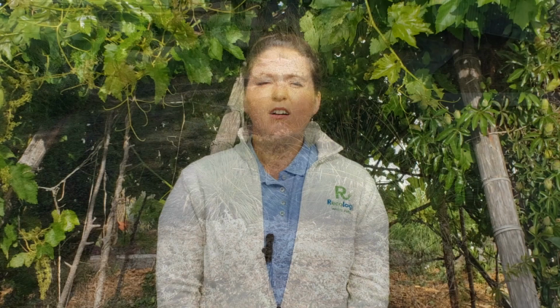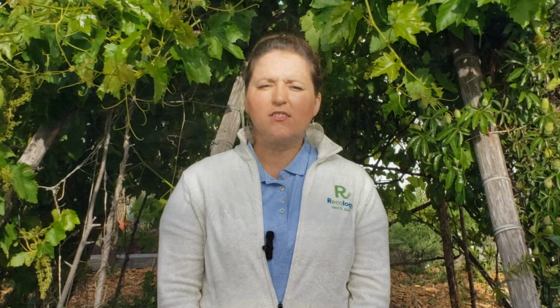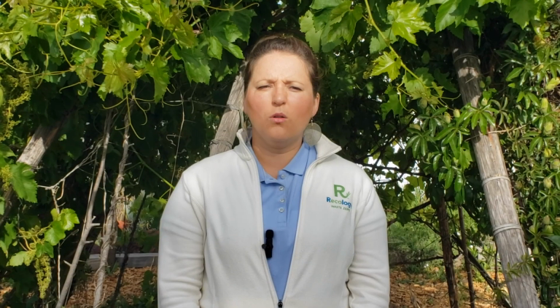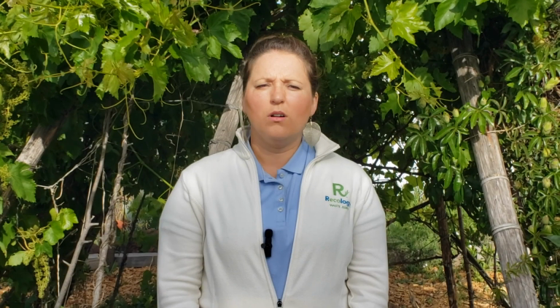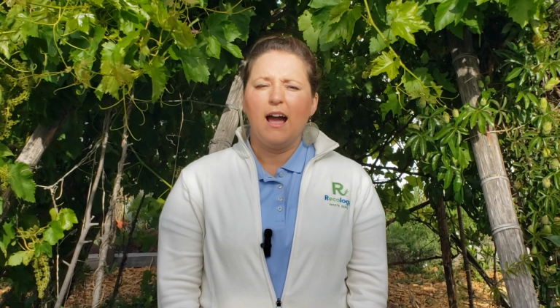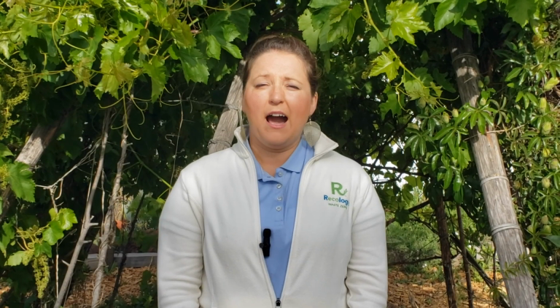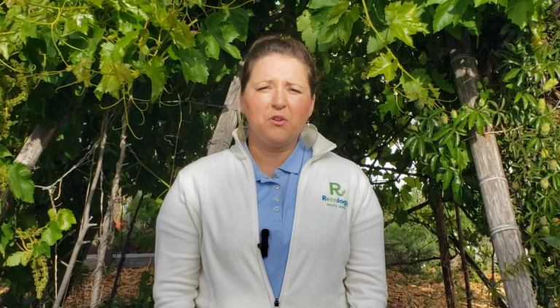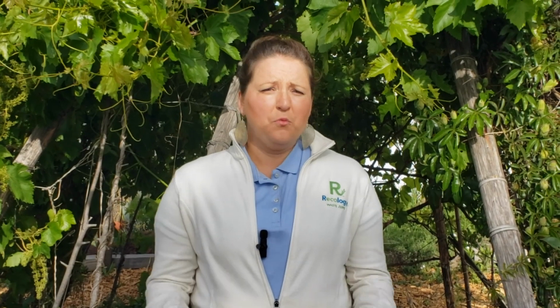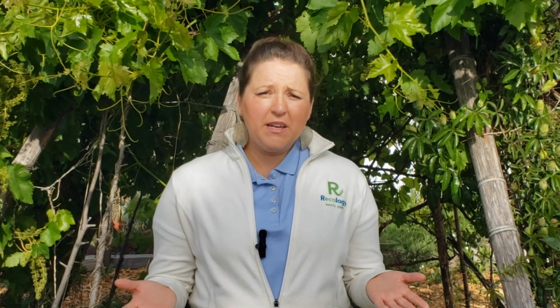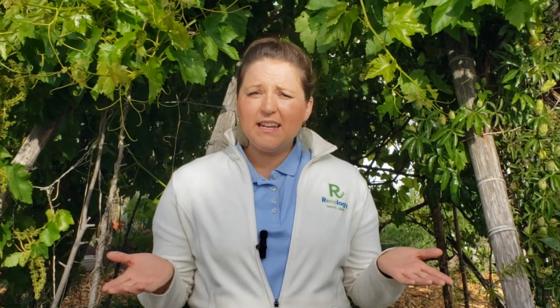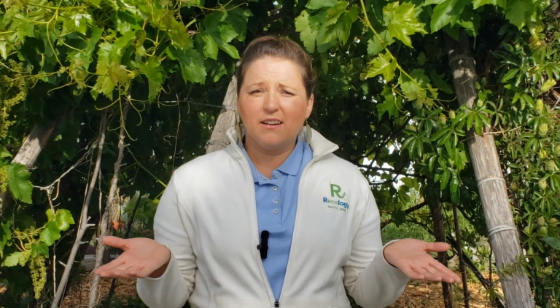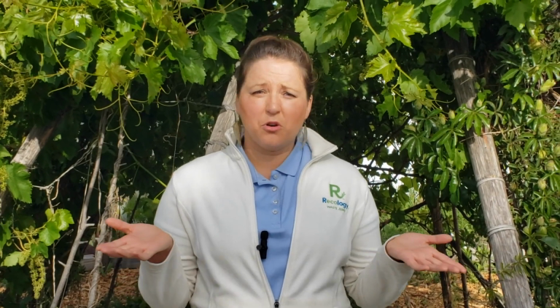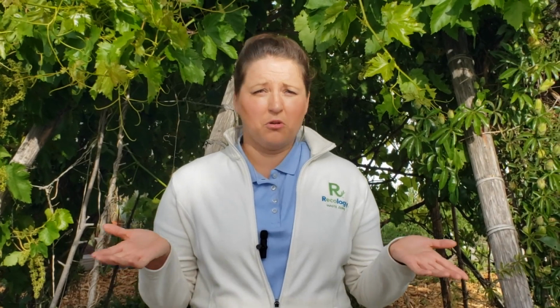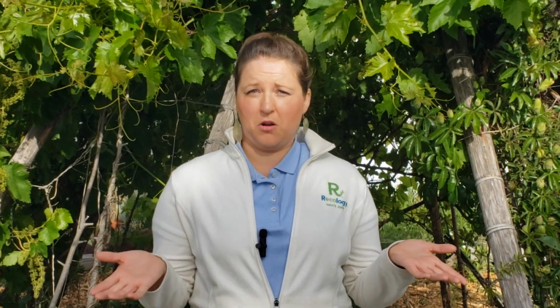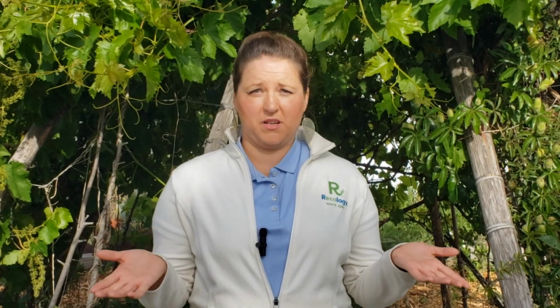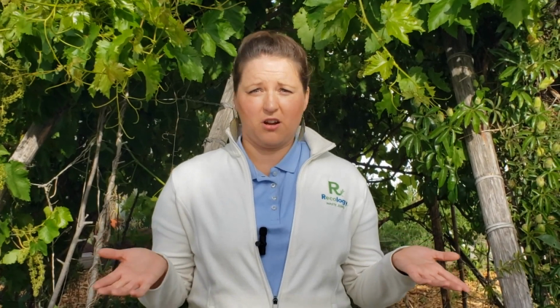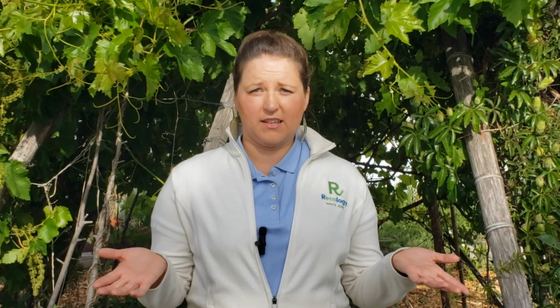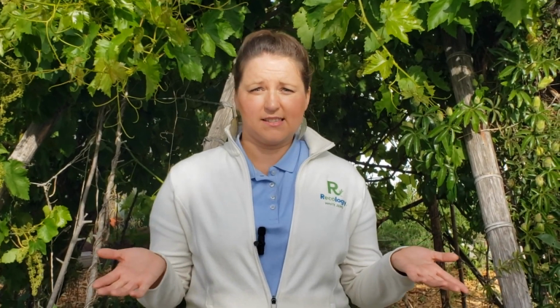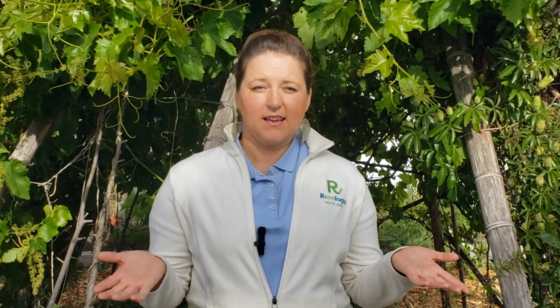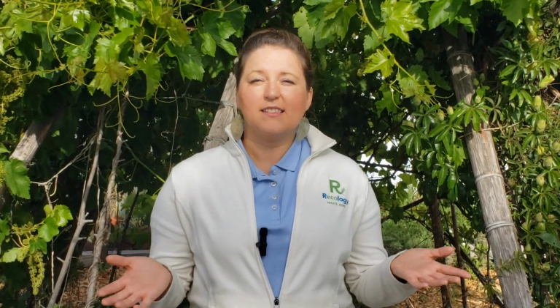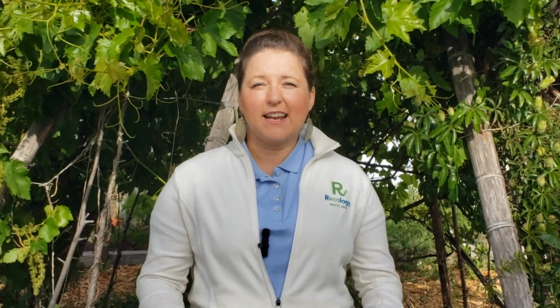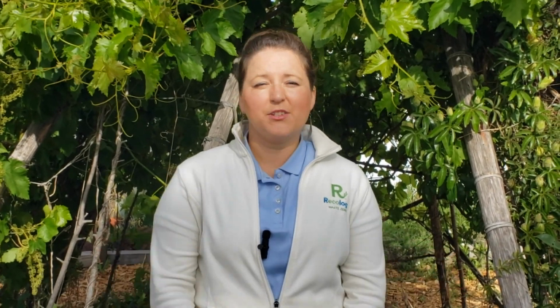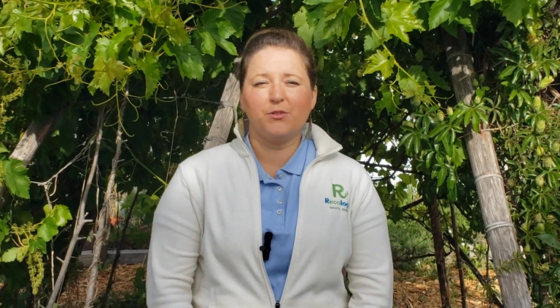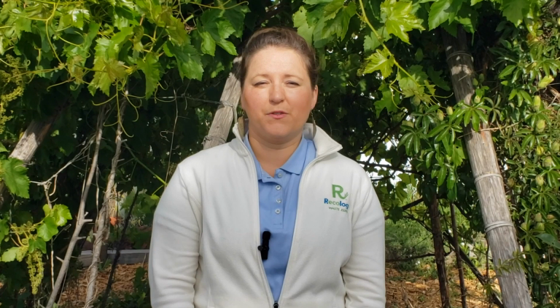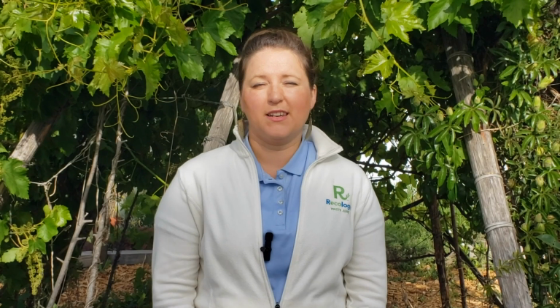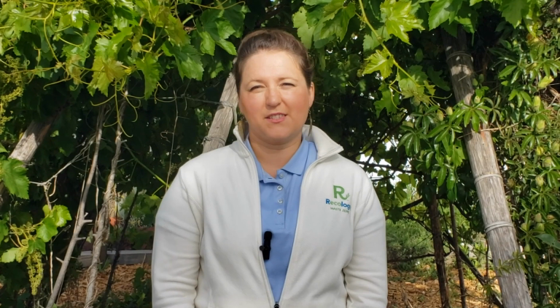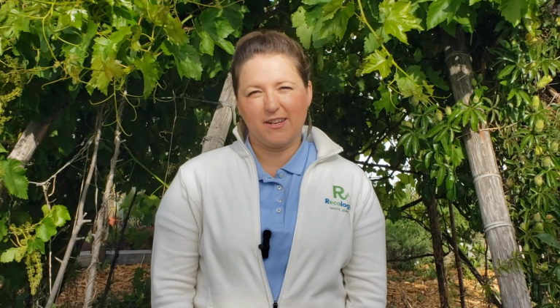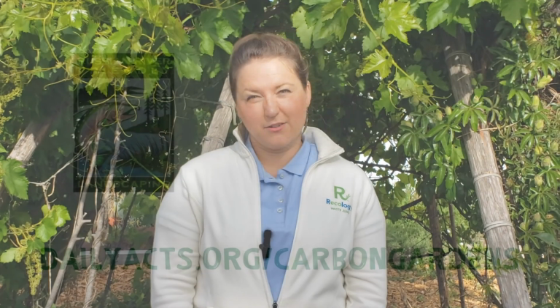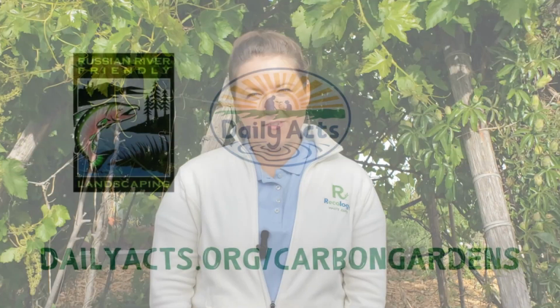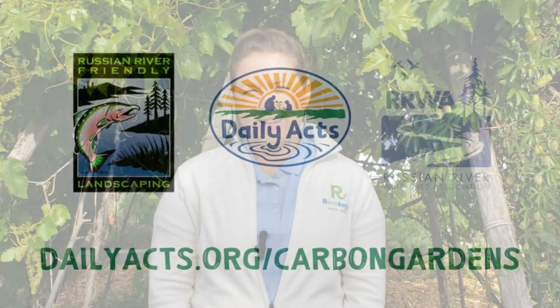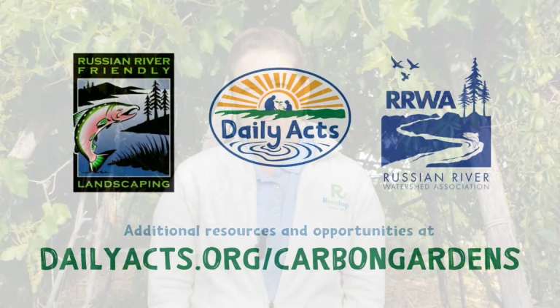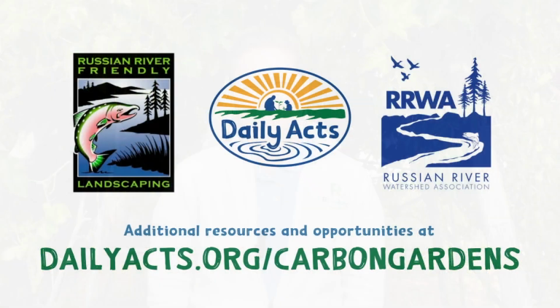So how do we grow carbon gardens? Stay tuned for the next video to find out.